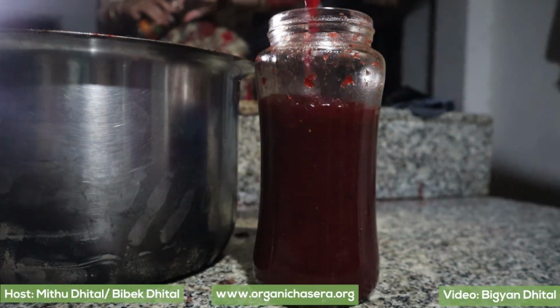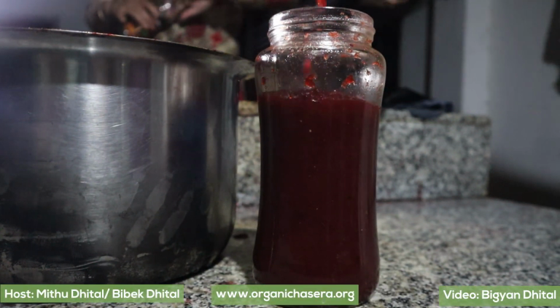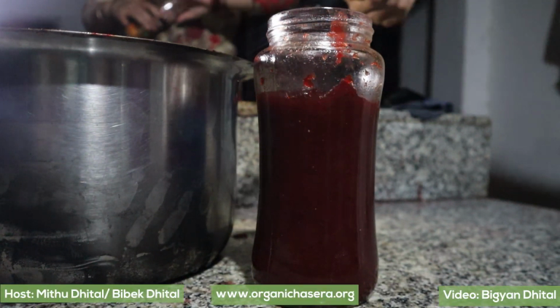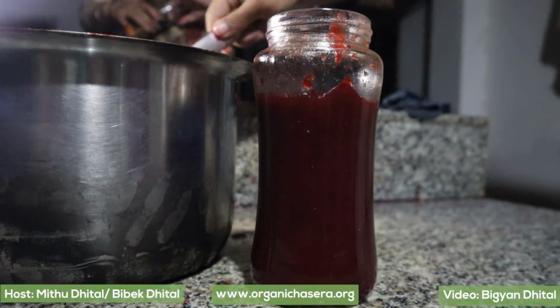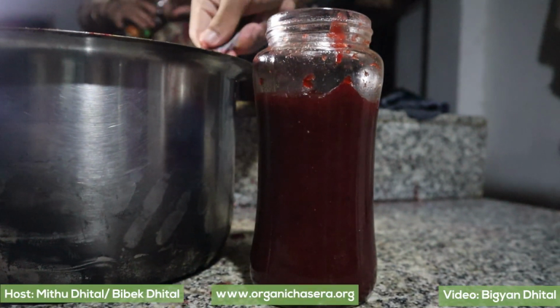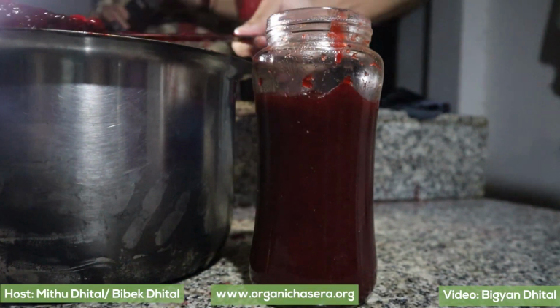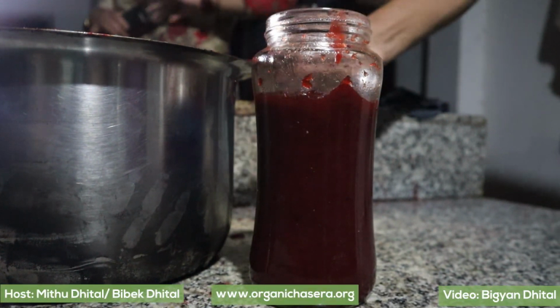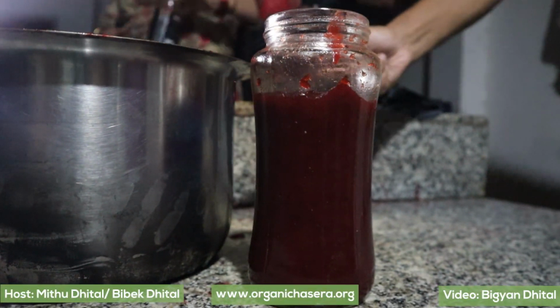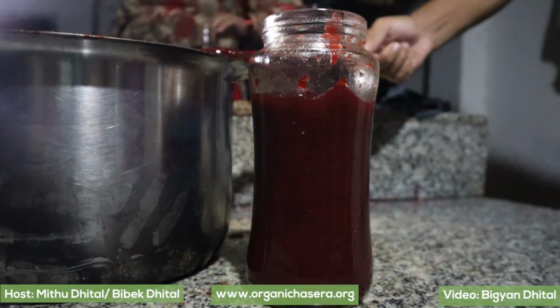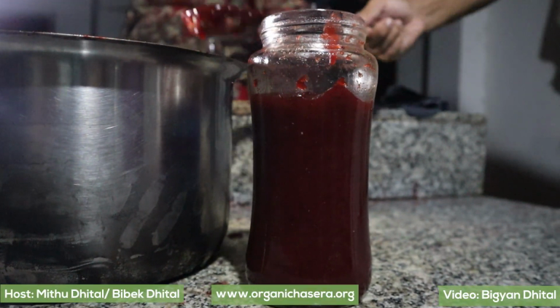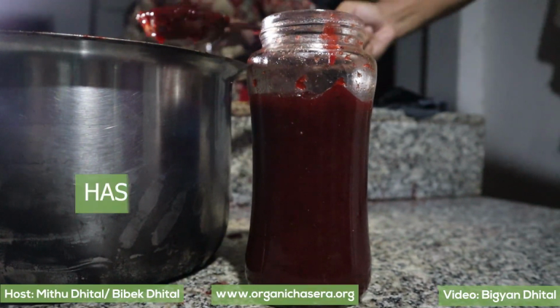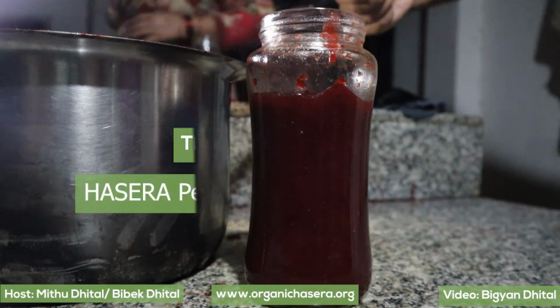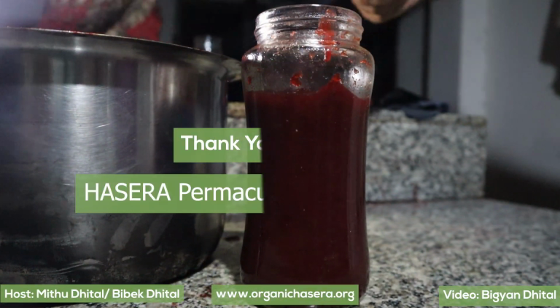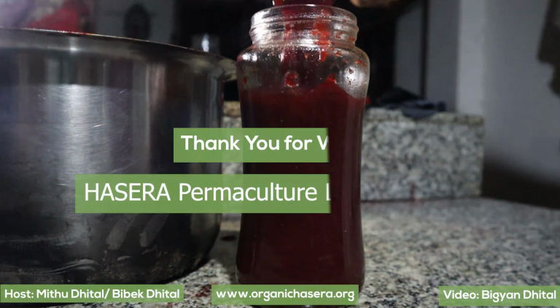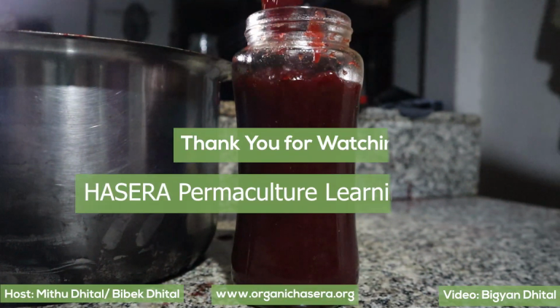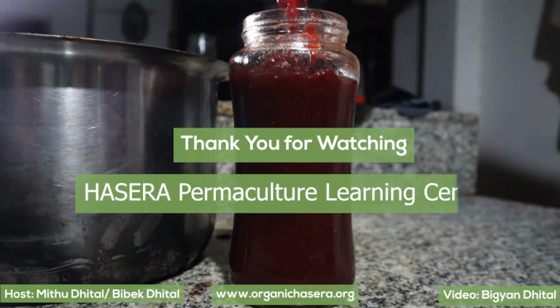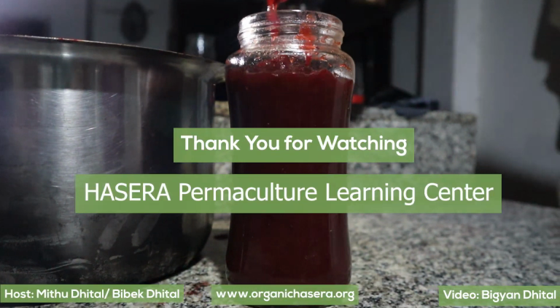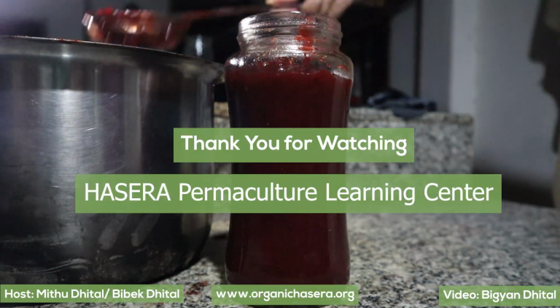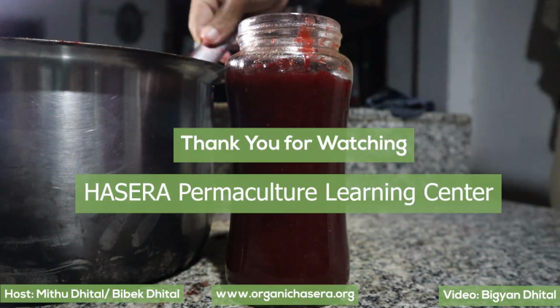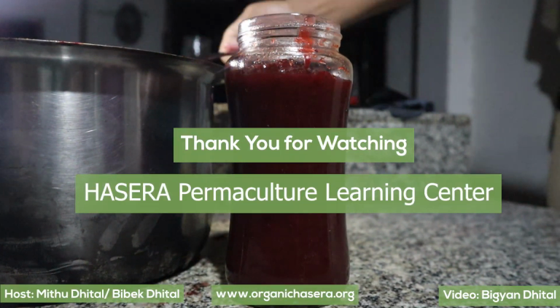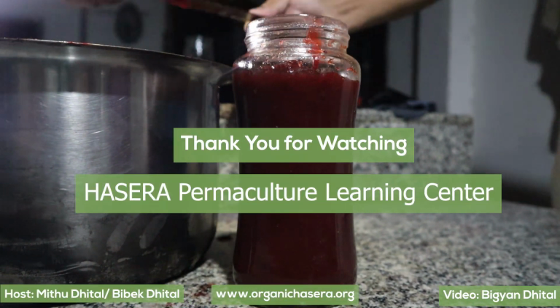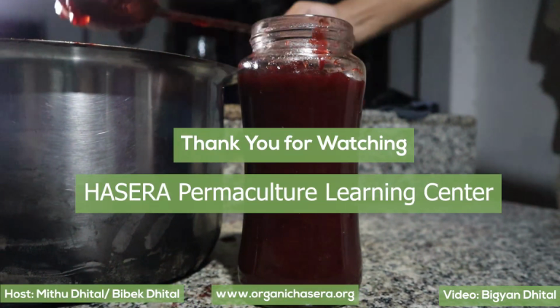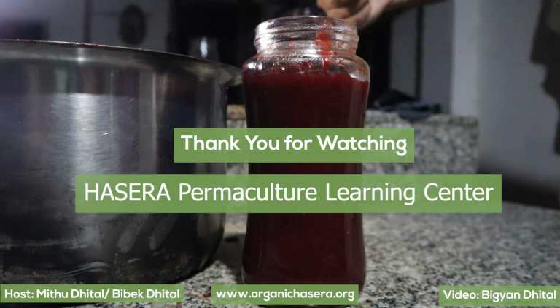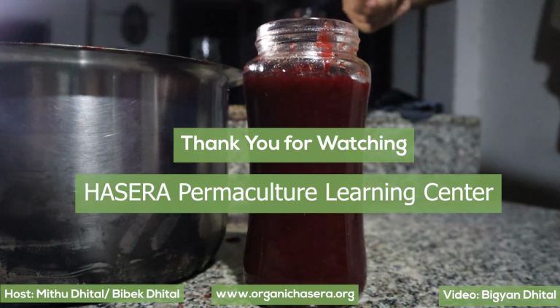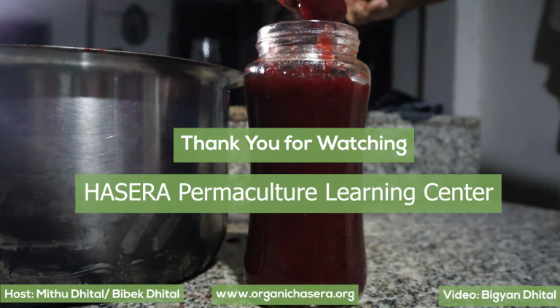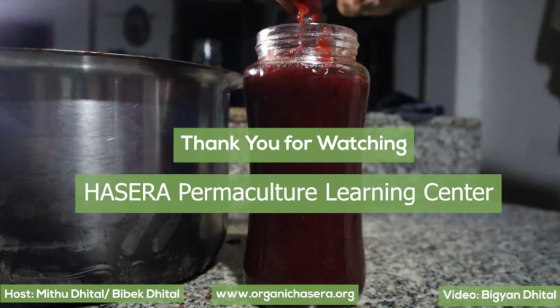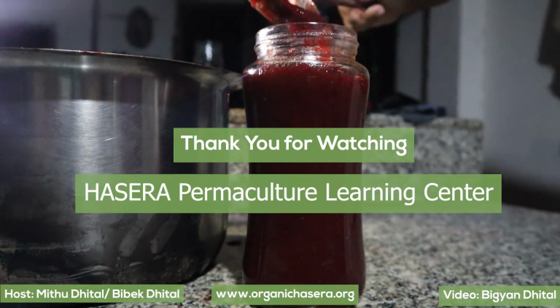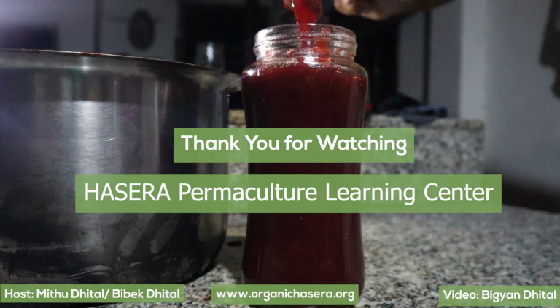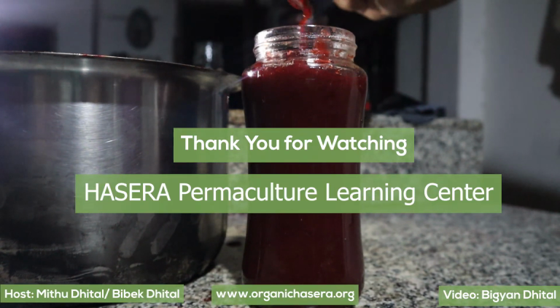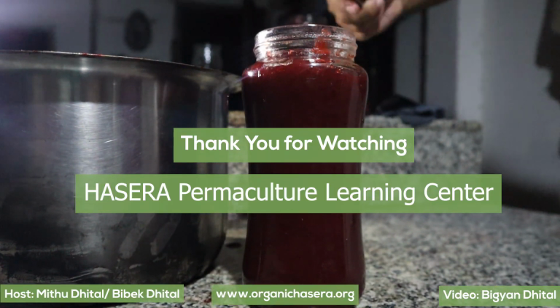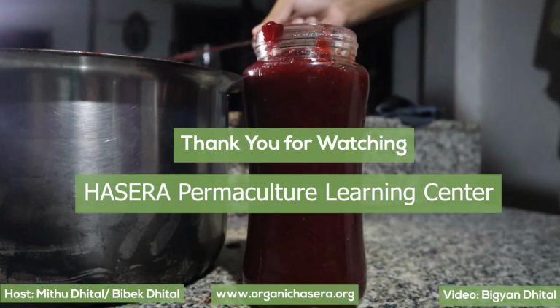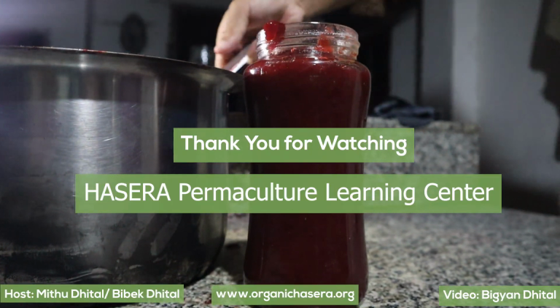Thank you for watching our video. We hope you liked it and enjoy making jam with your family. Thank you.